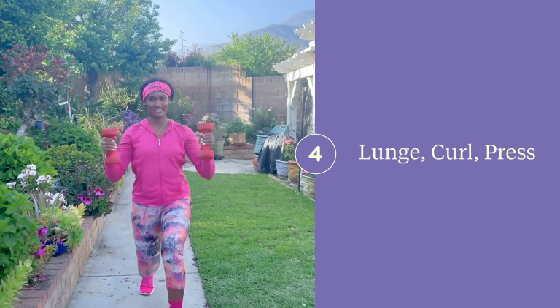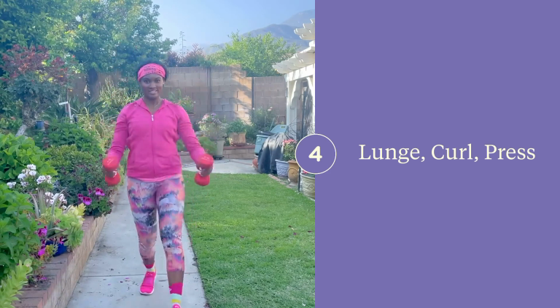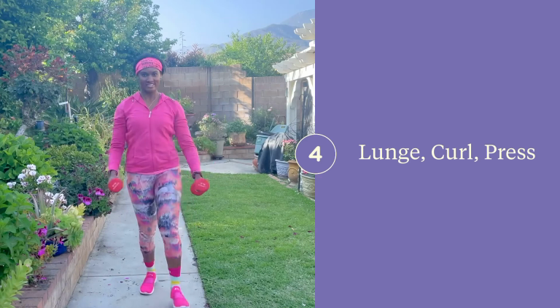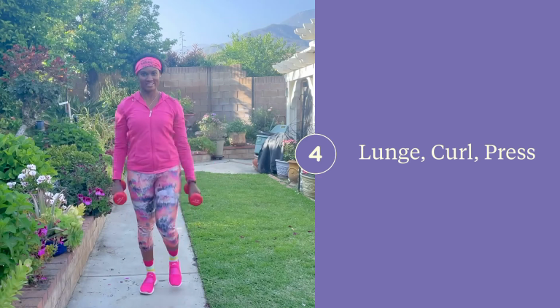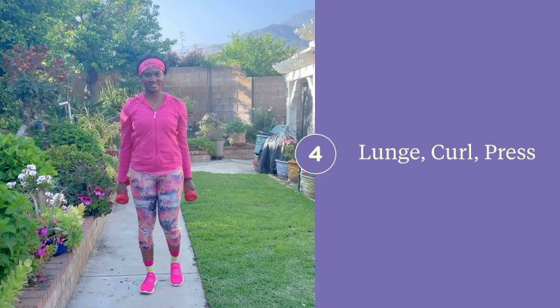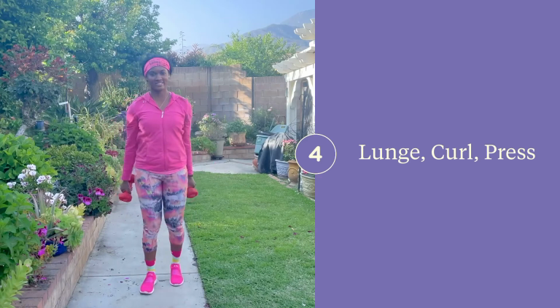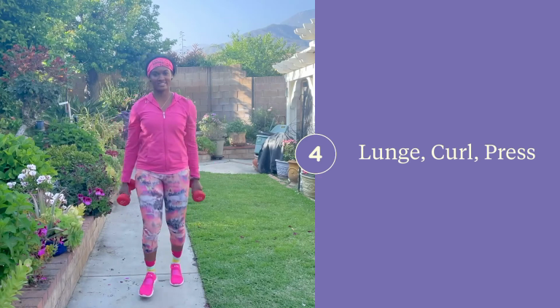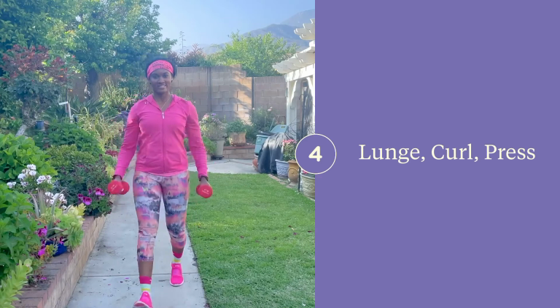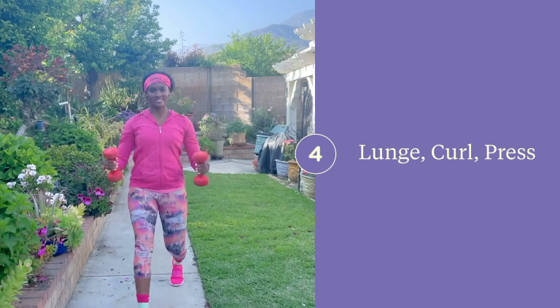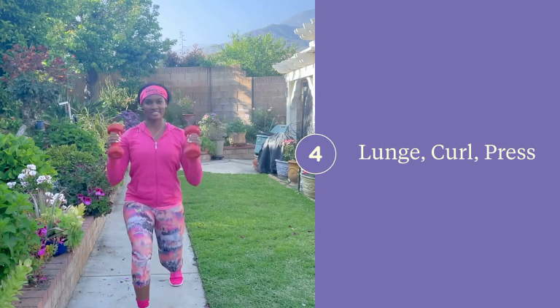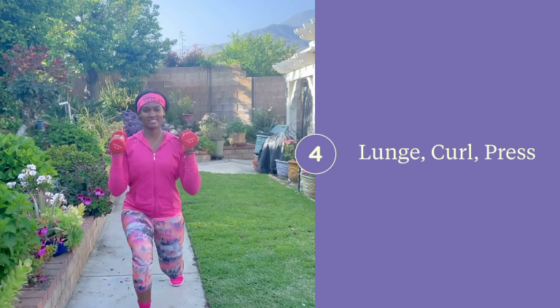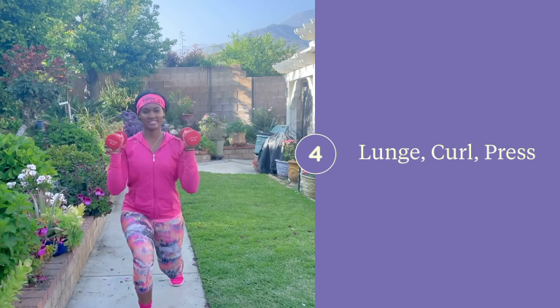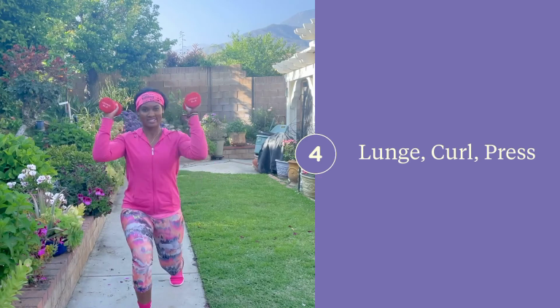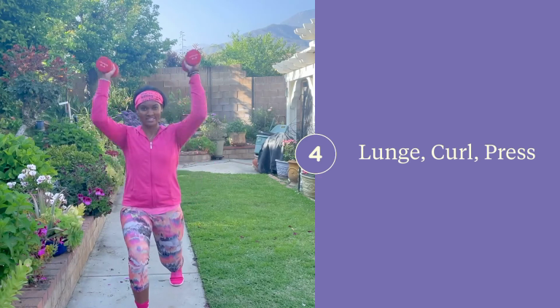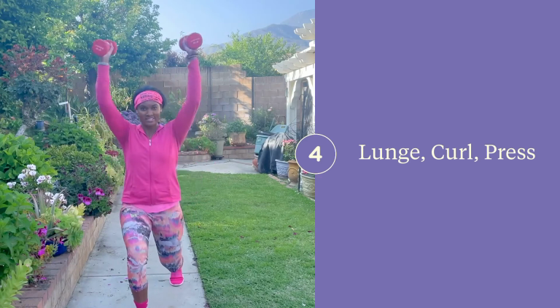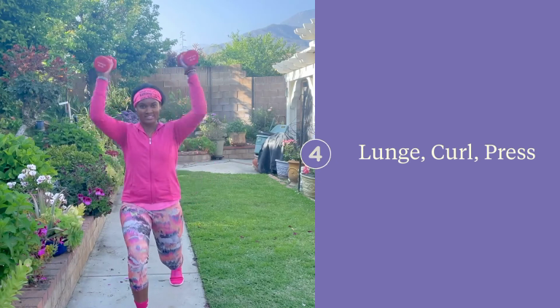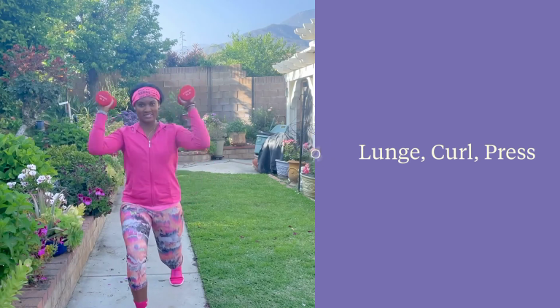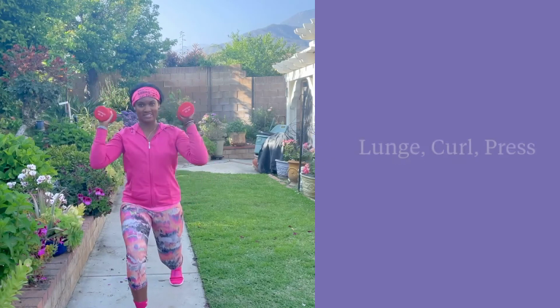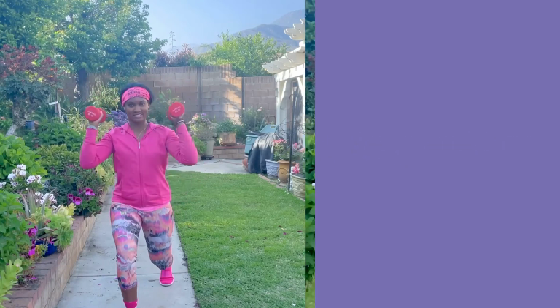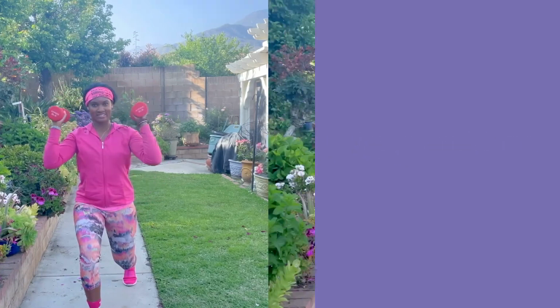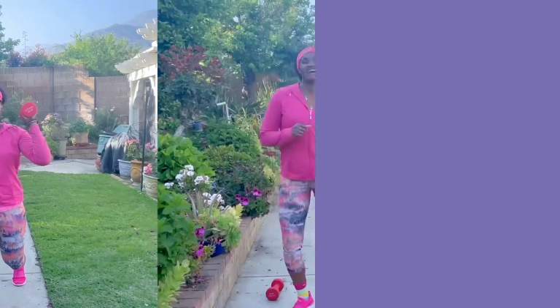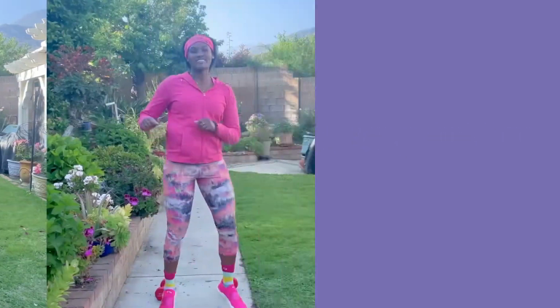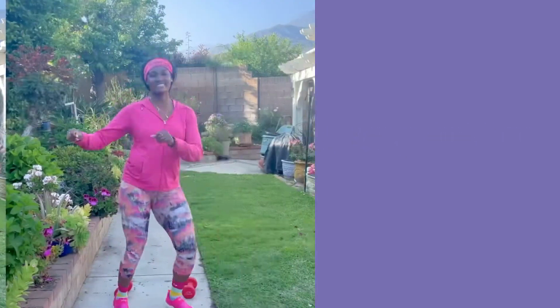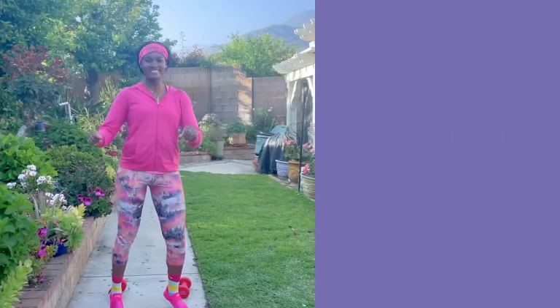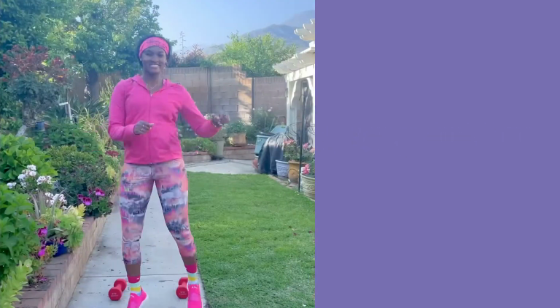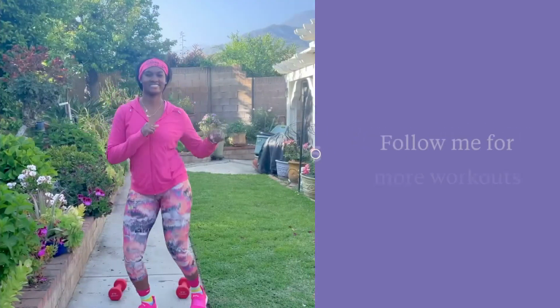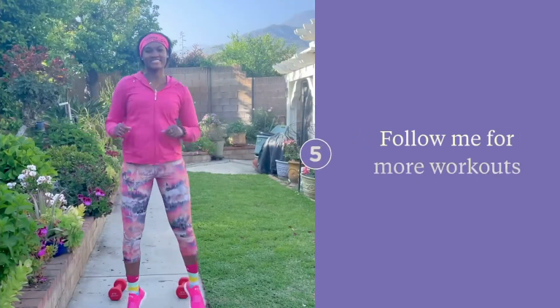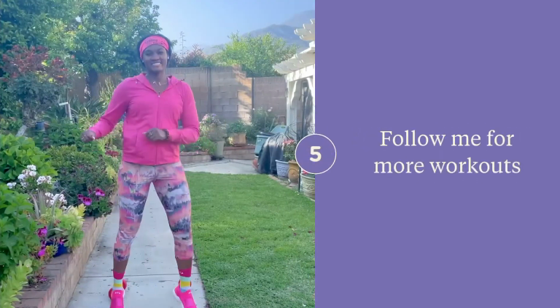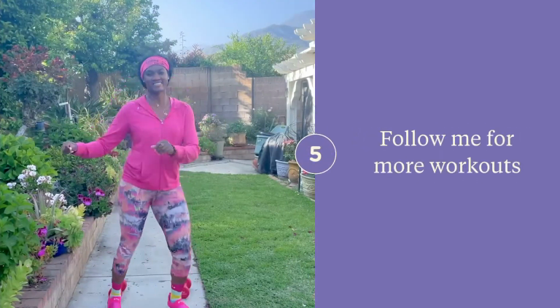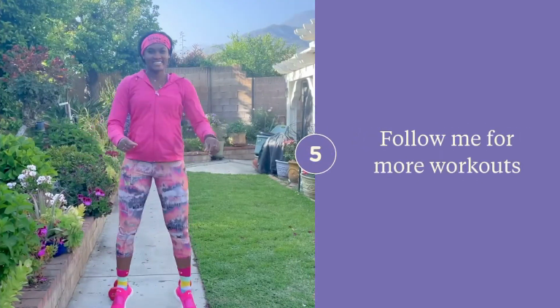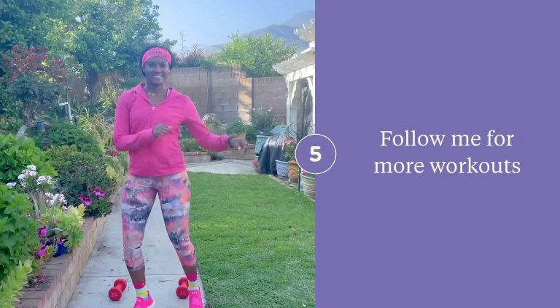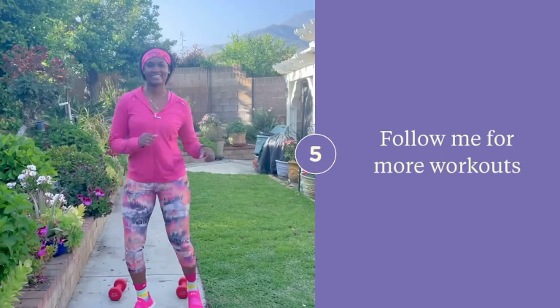Thanks for joining me — see you for the next workout.